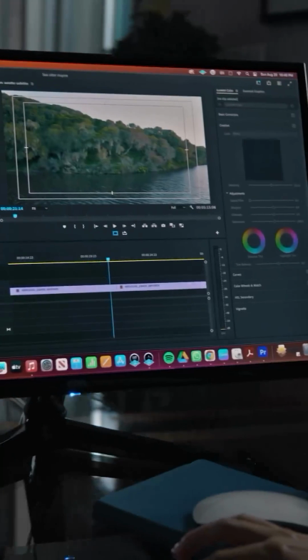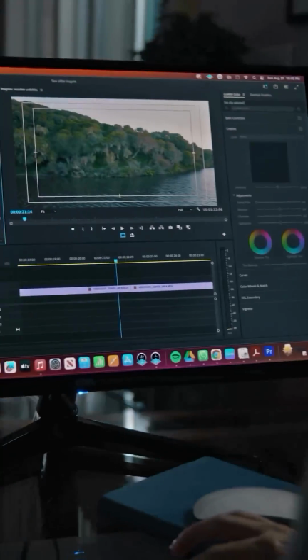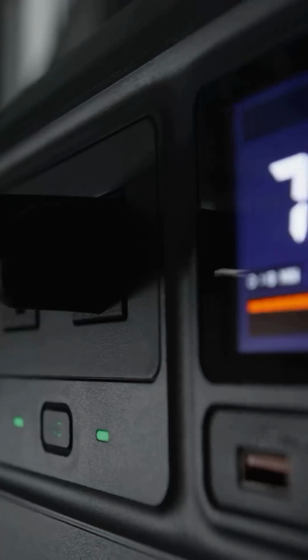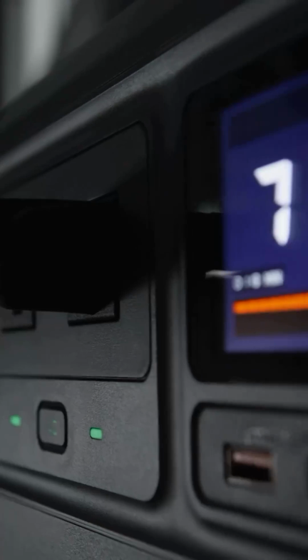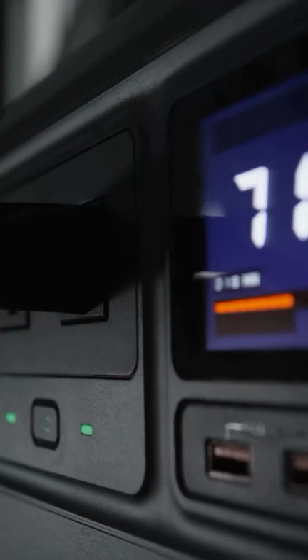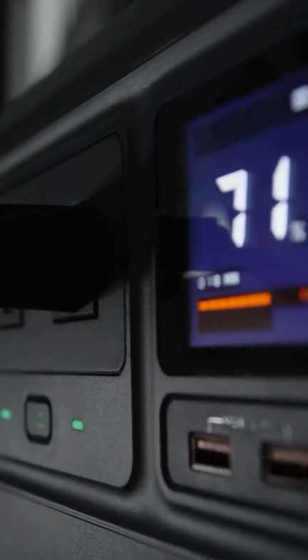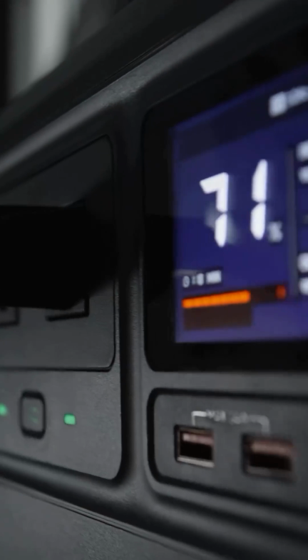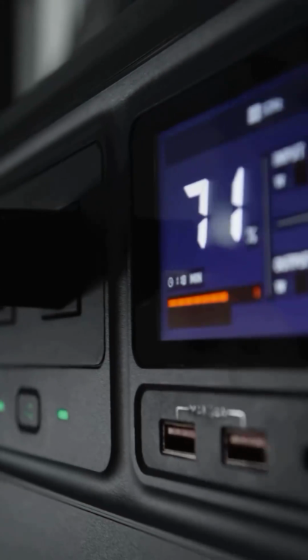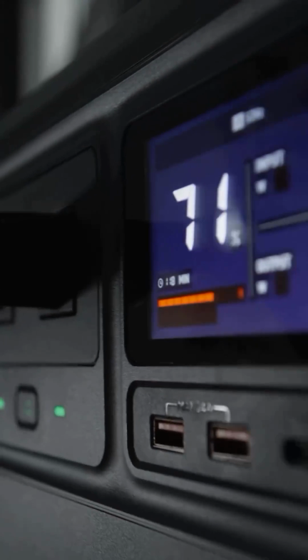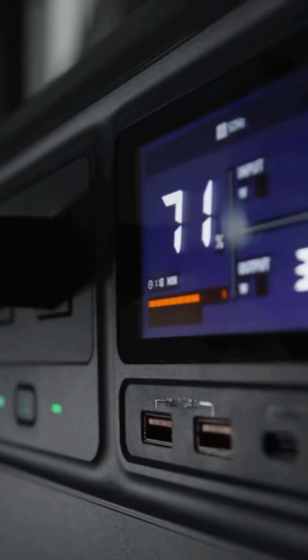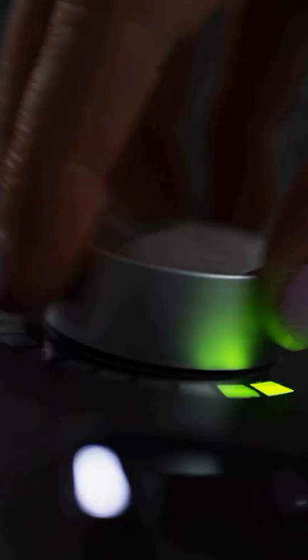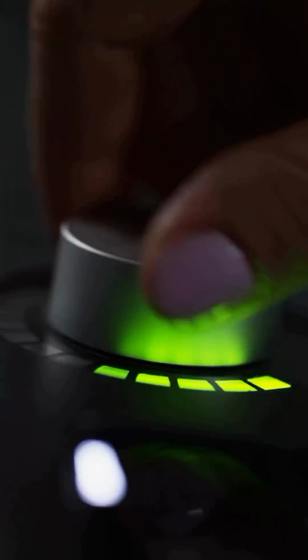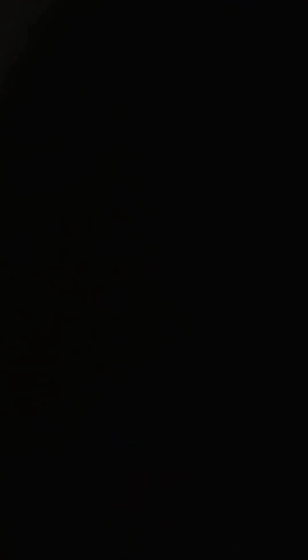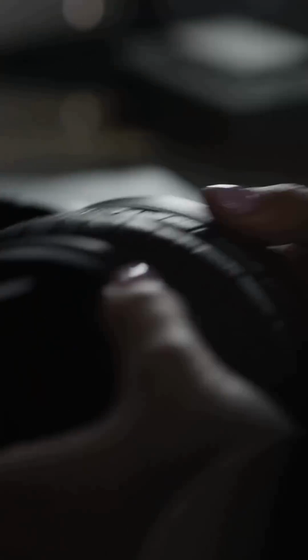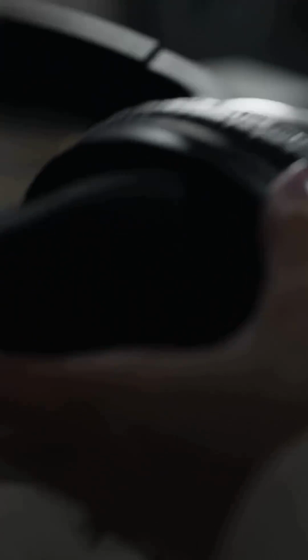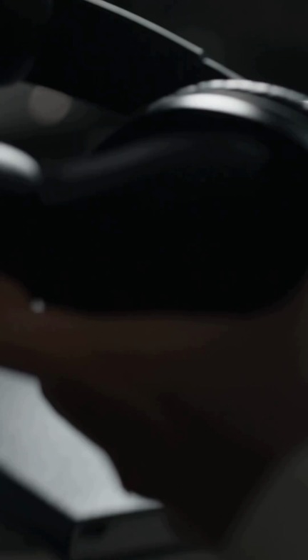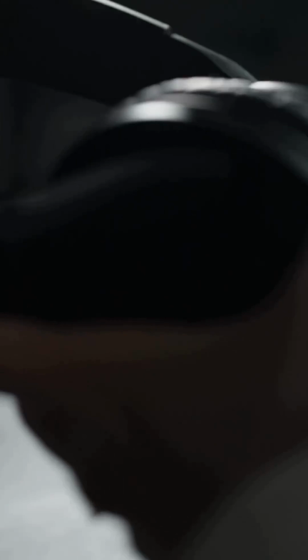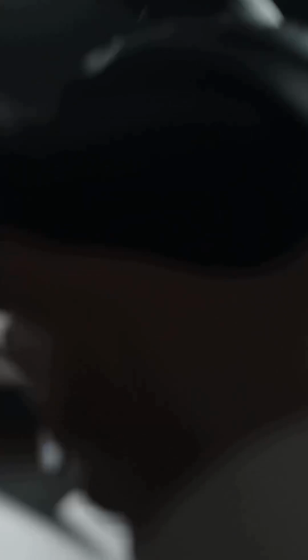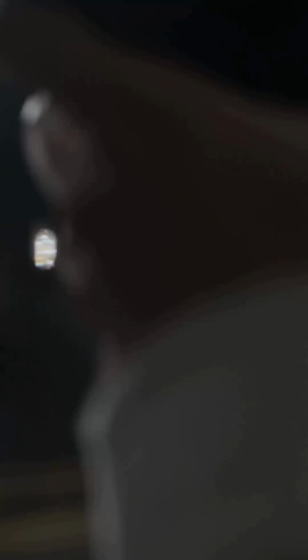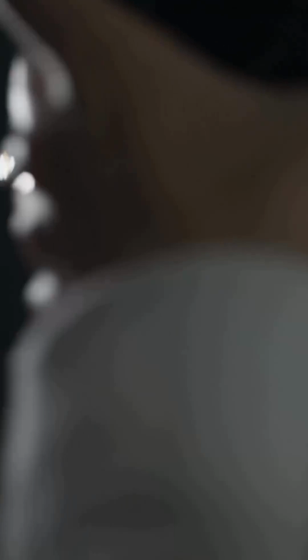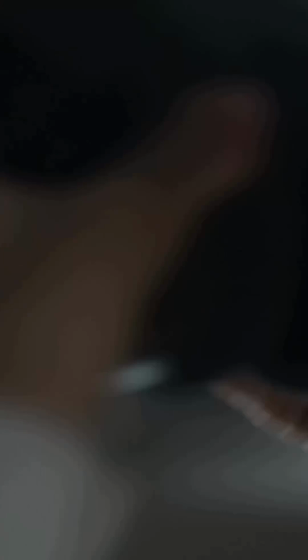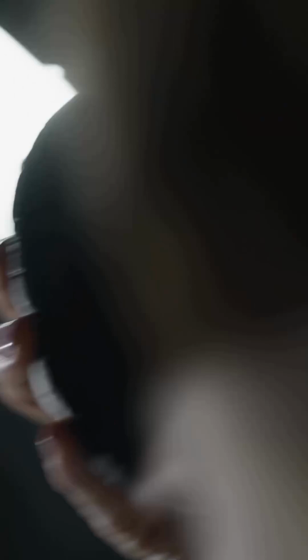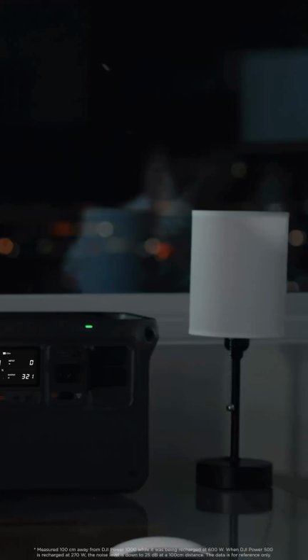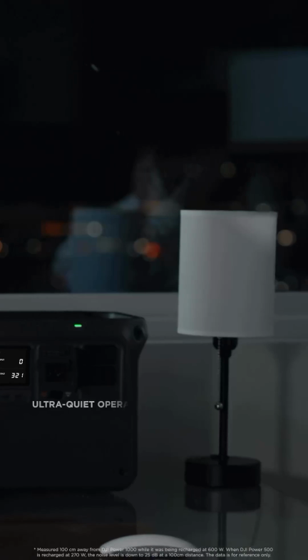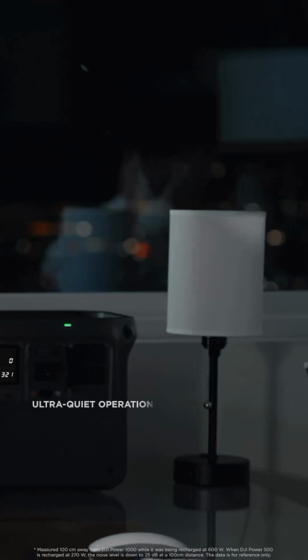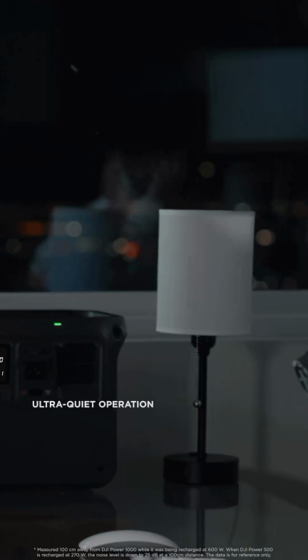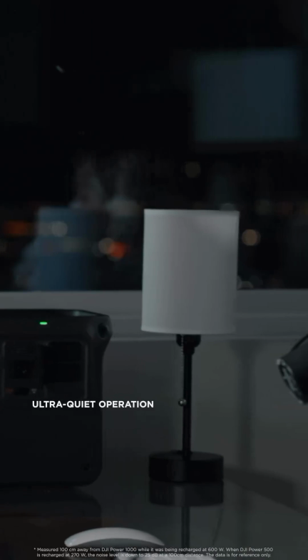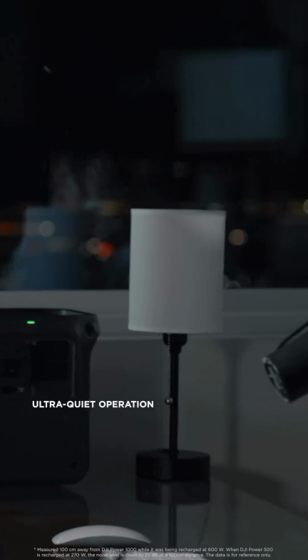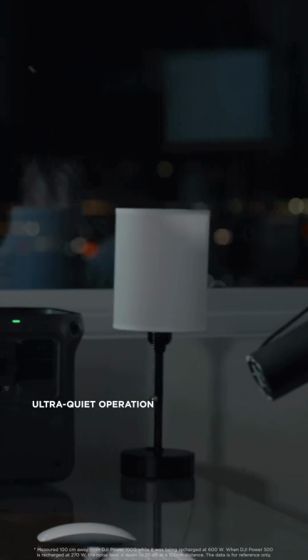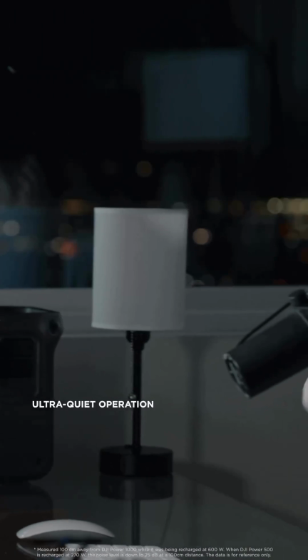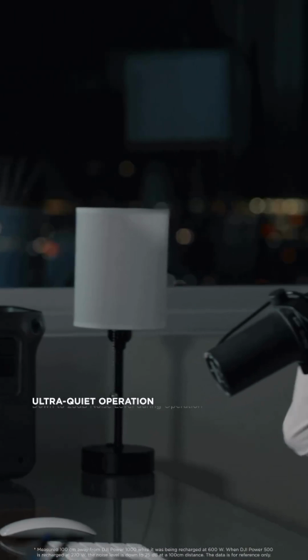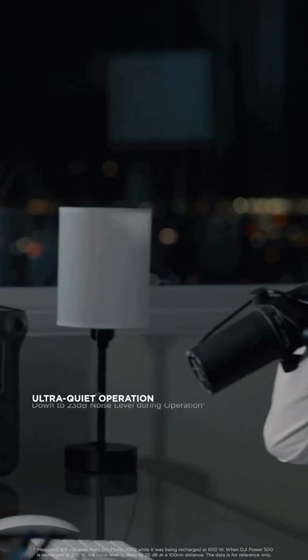Even when charging multiple devices, Power 1000 and 500 stay ultra-quiet.